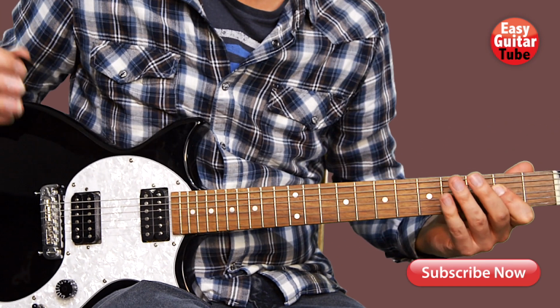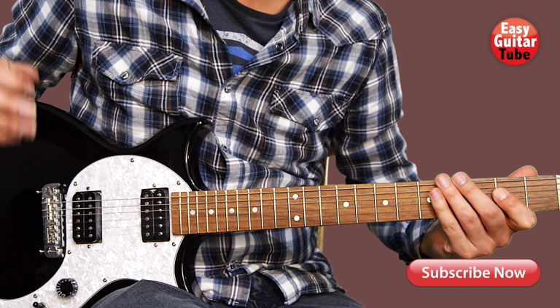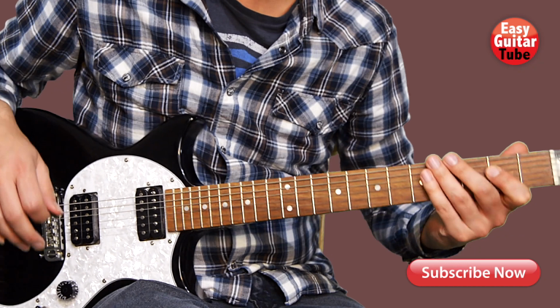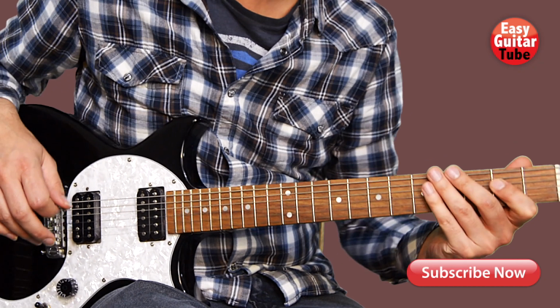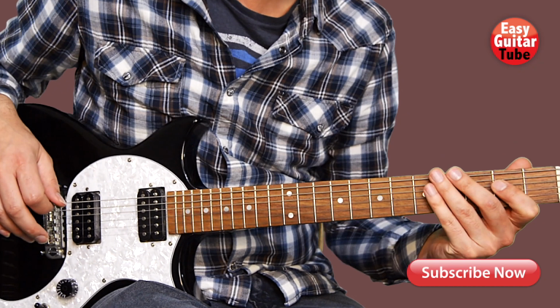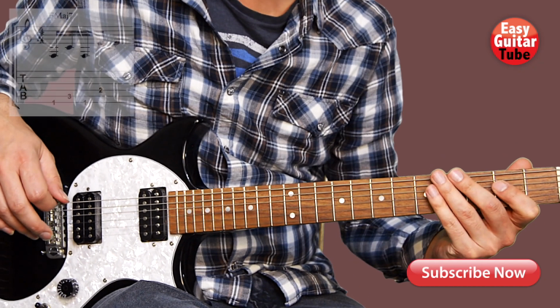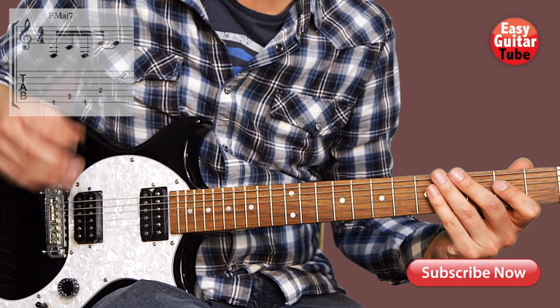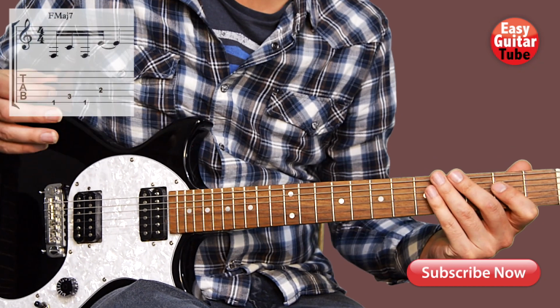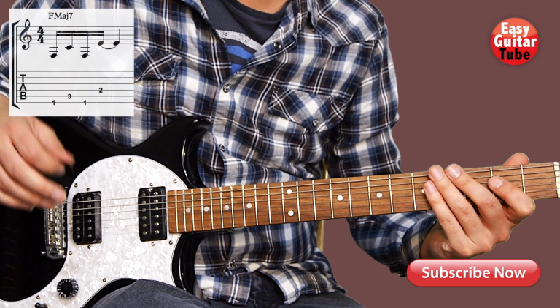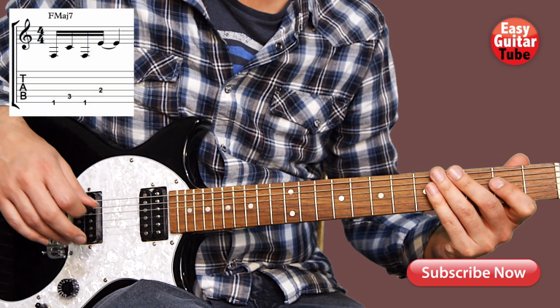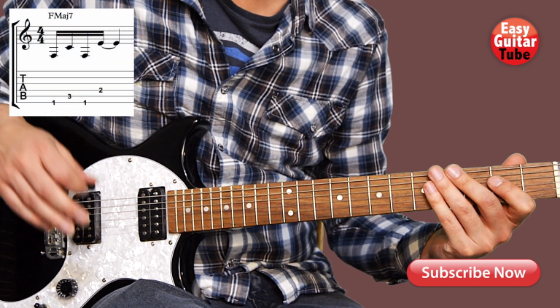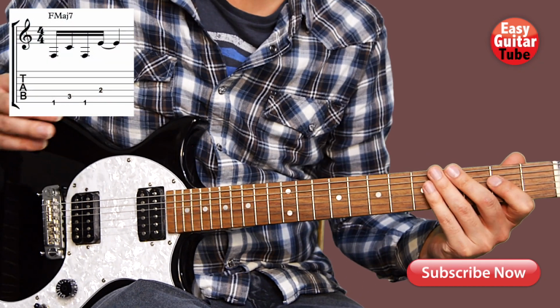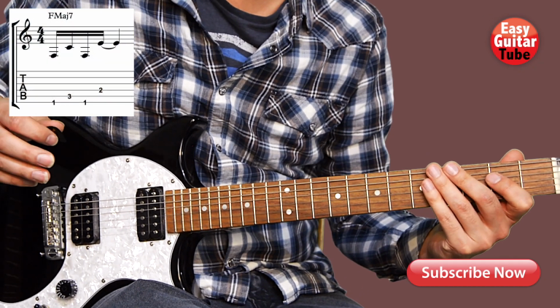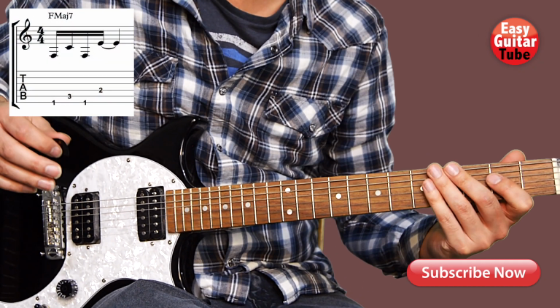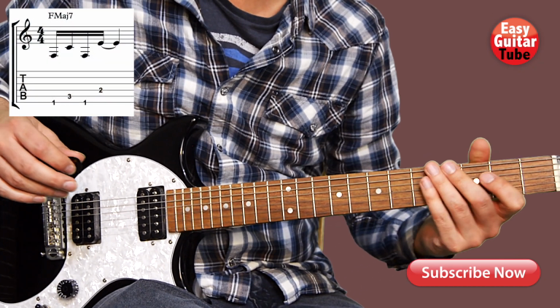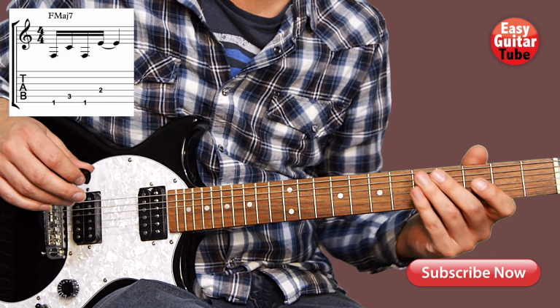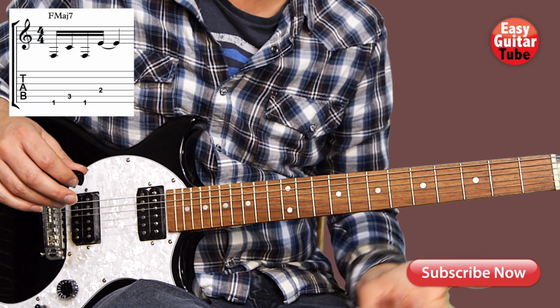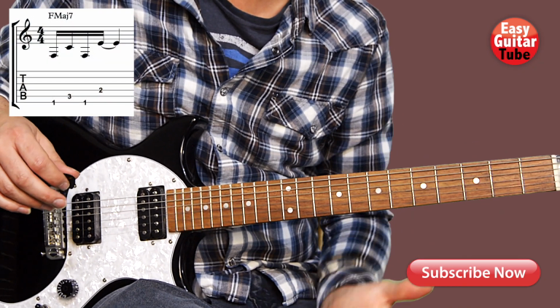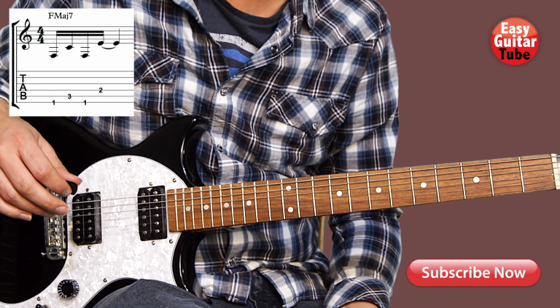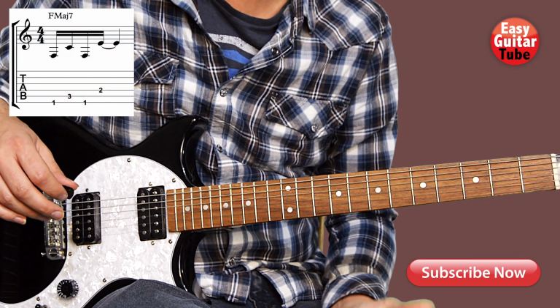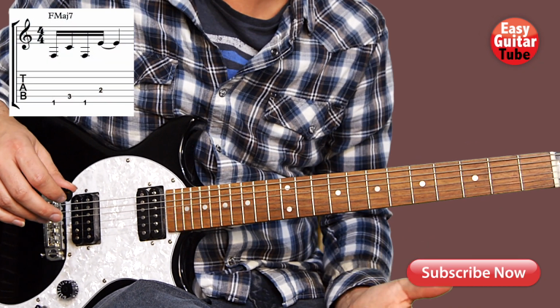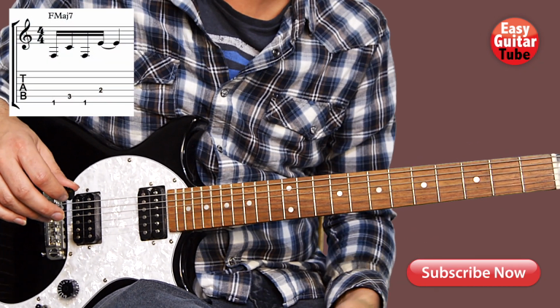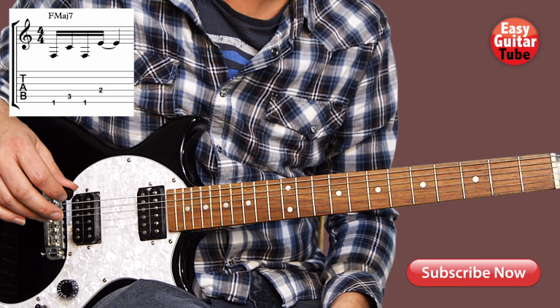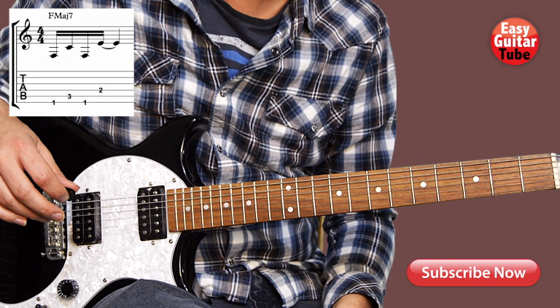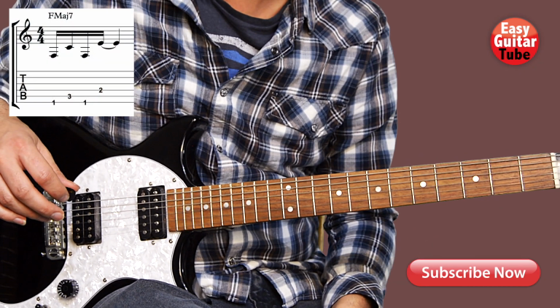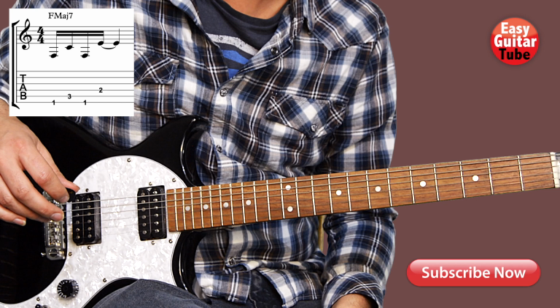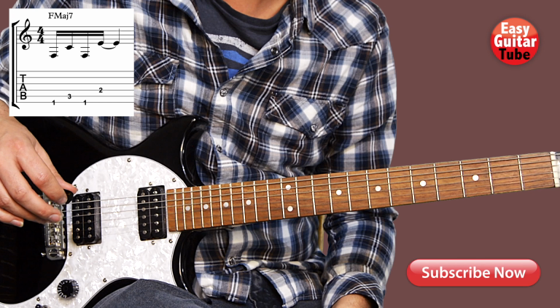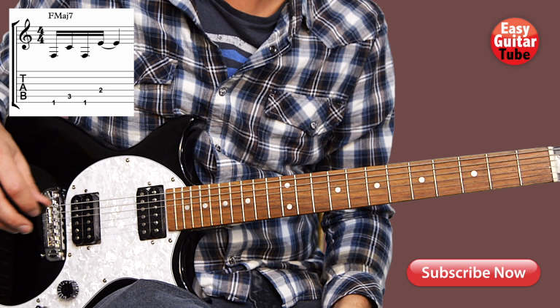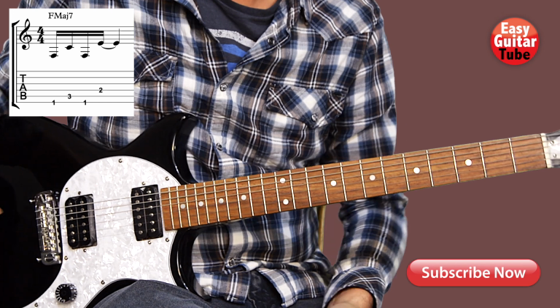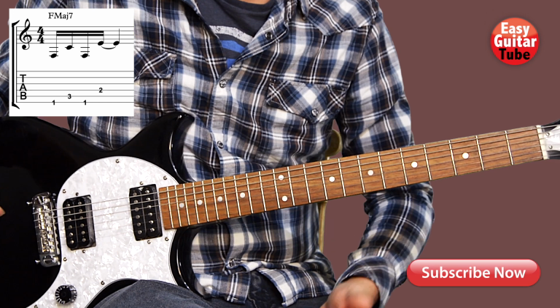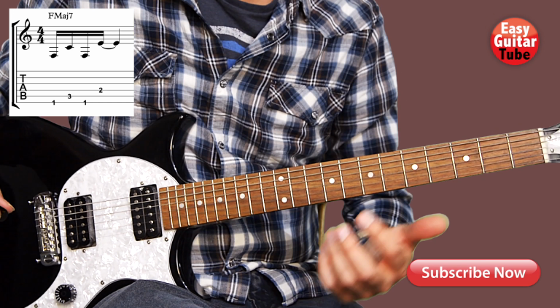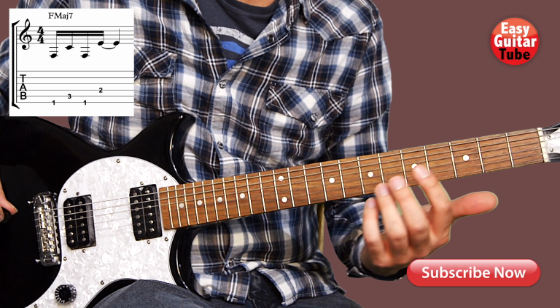Hi guys and welcome to a new guitar lesson. In this video I'm going to show you how to play the song 16 Lines by Lil Pip.